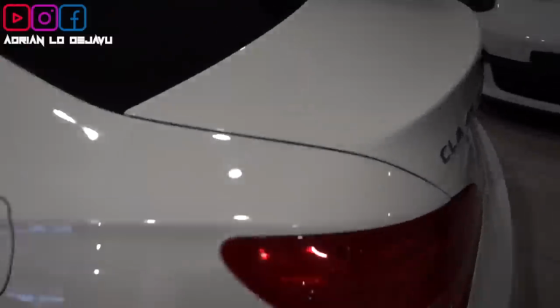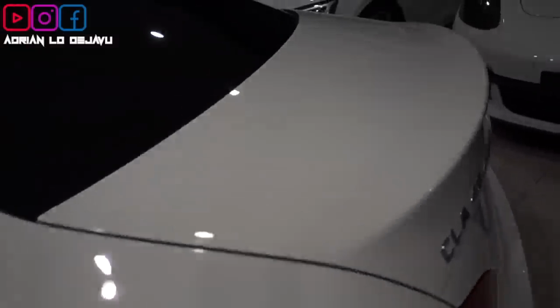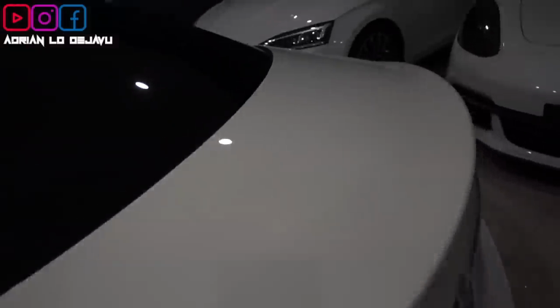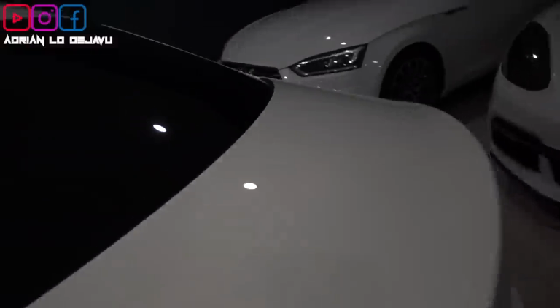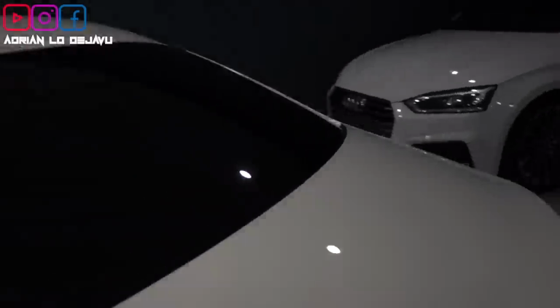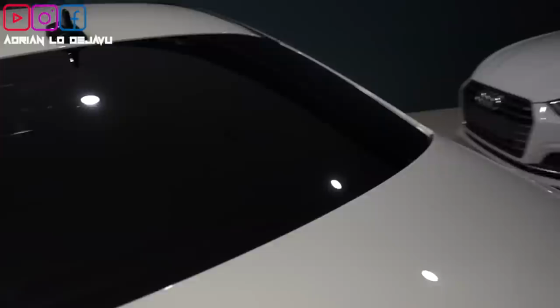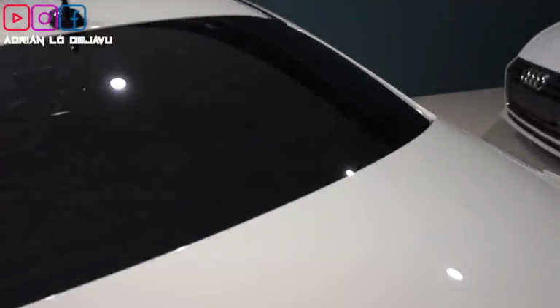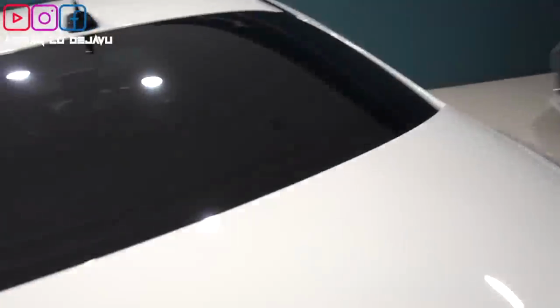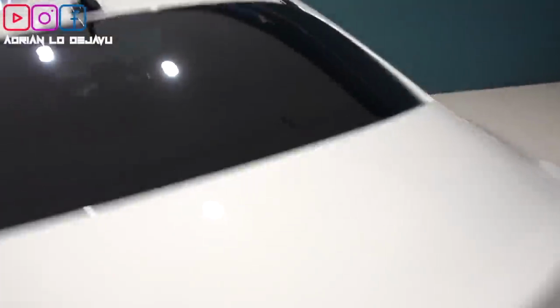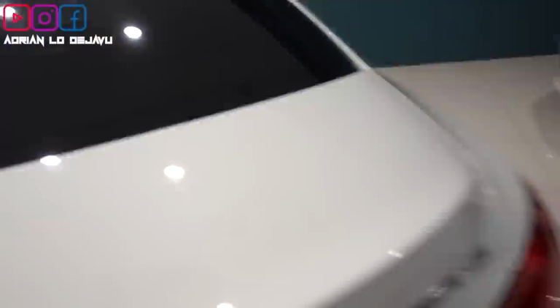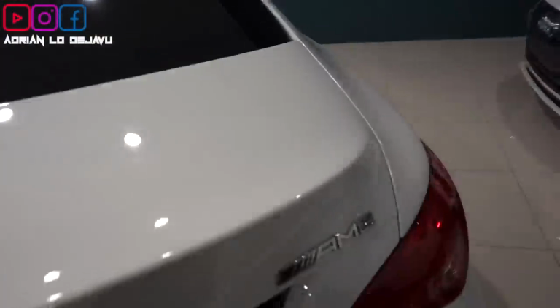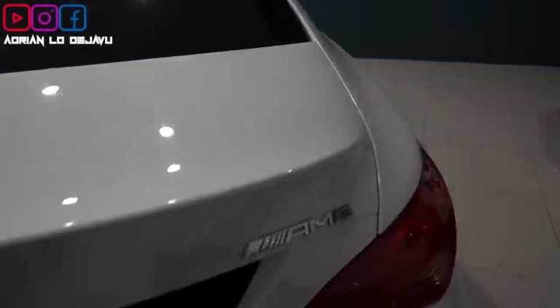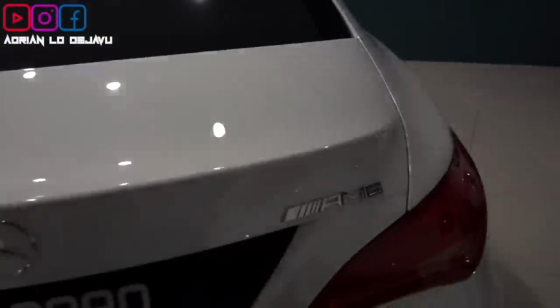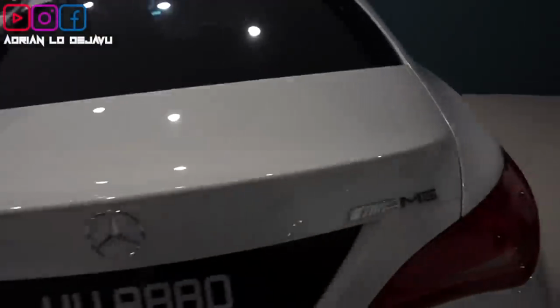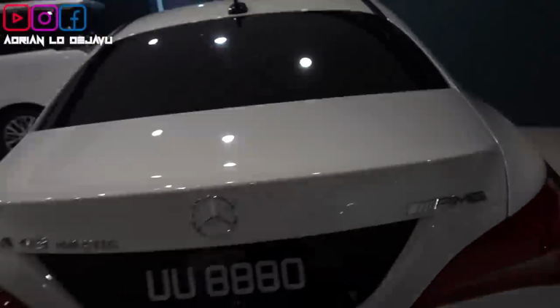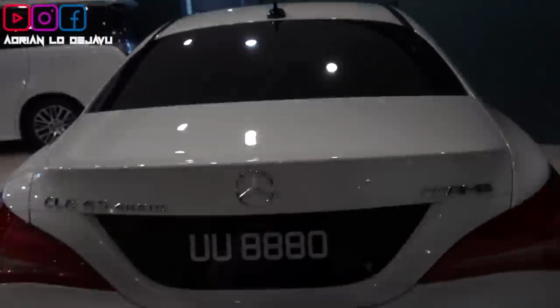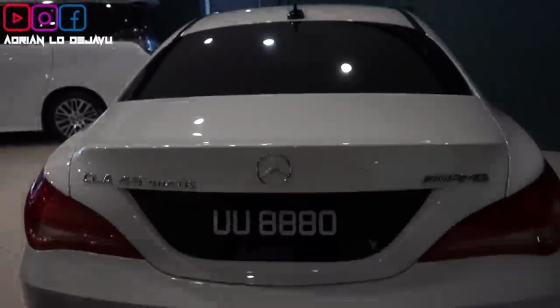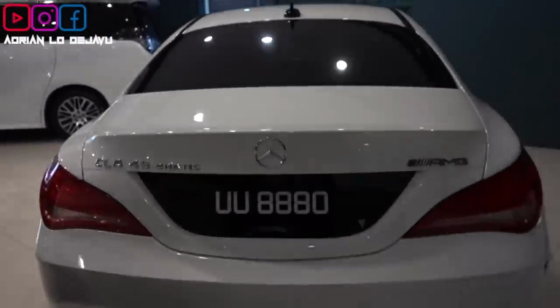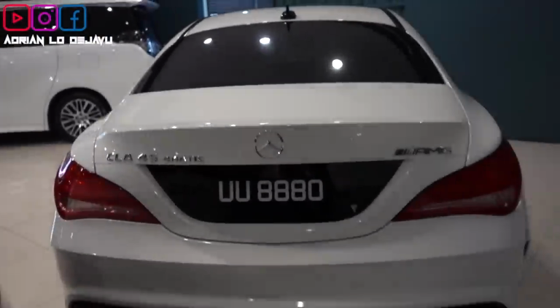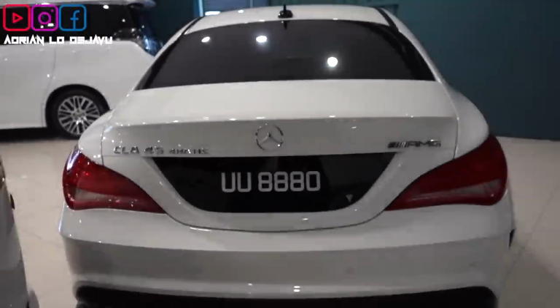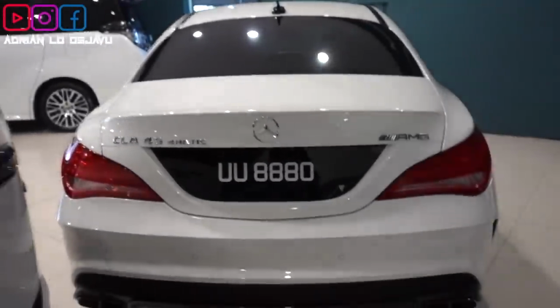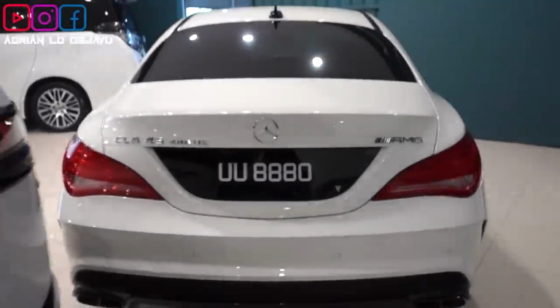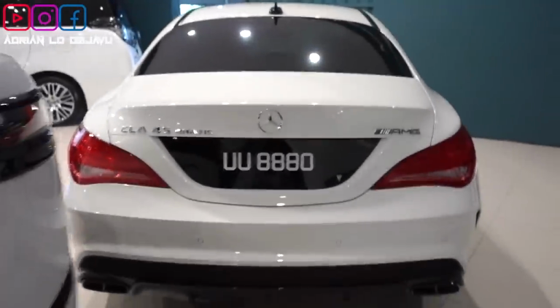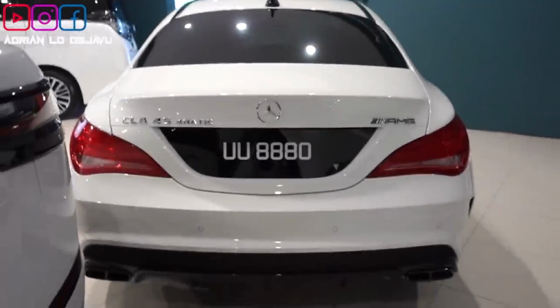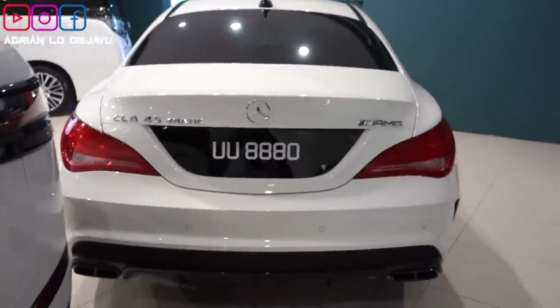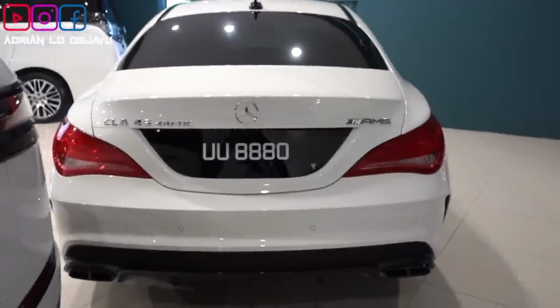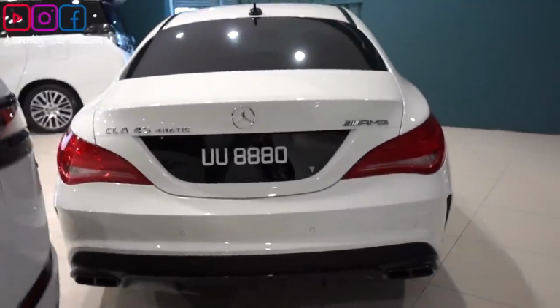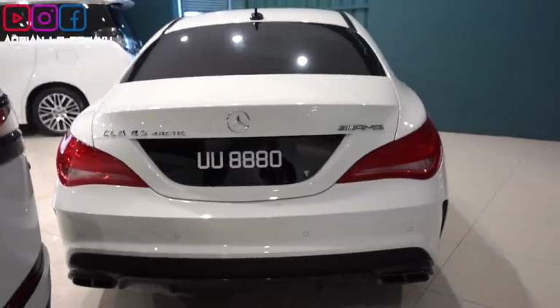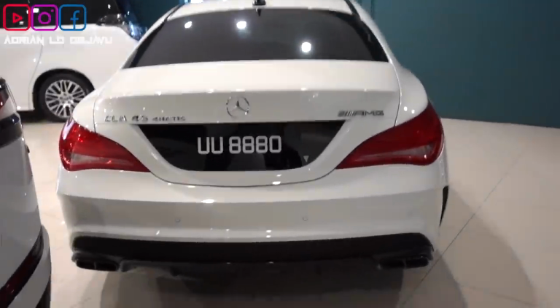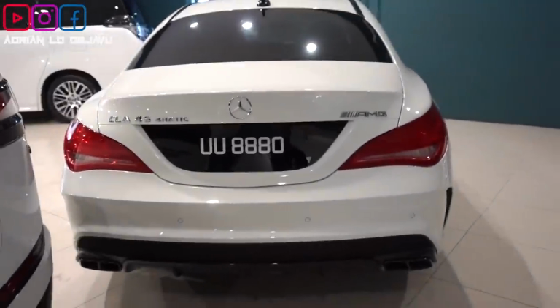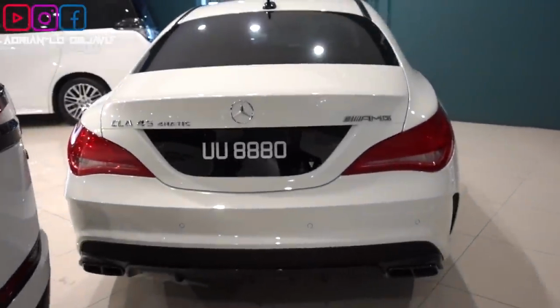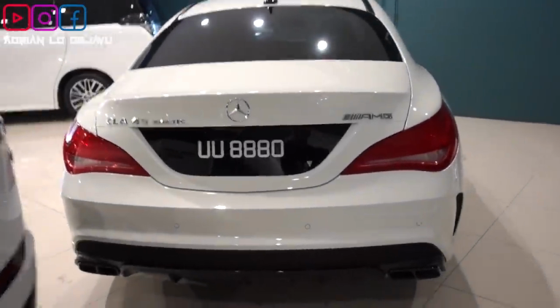And the number plate bling — my birthday. UU880.